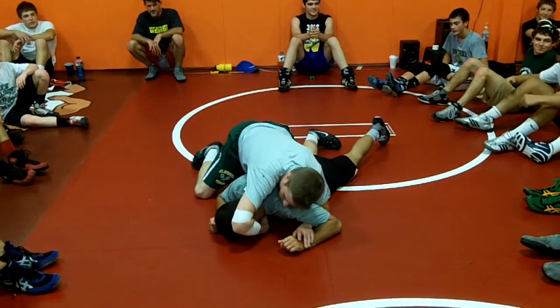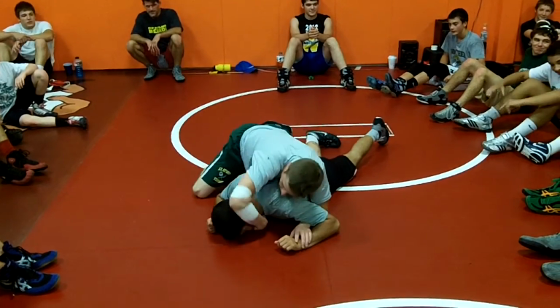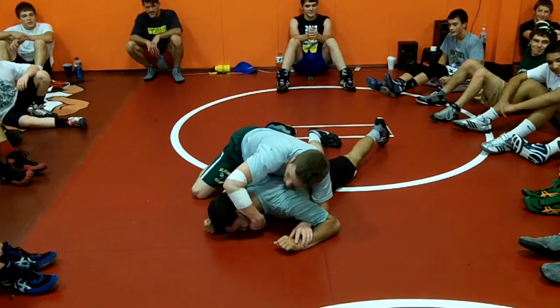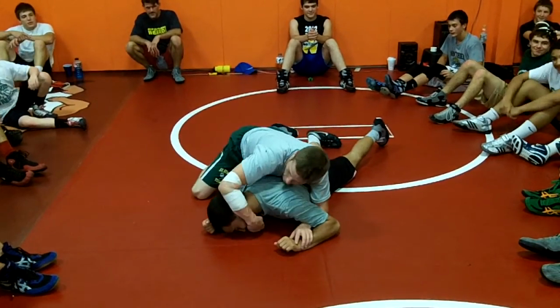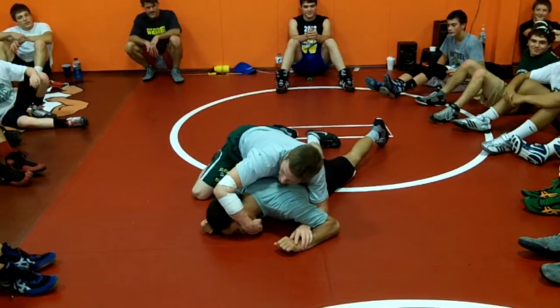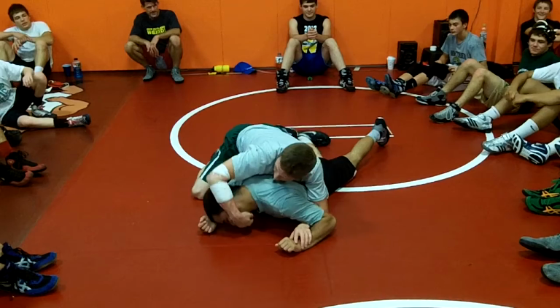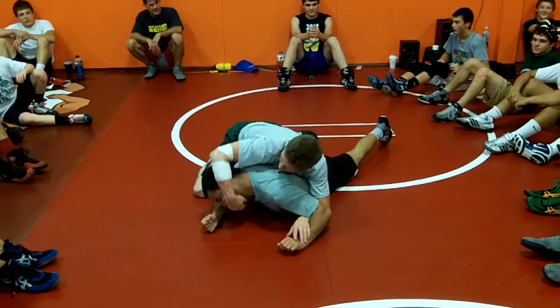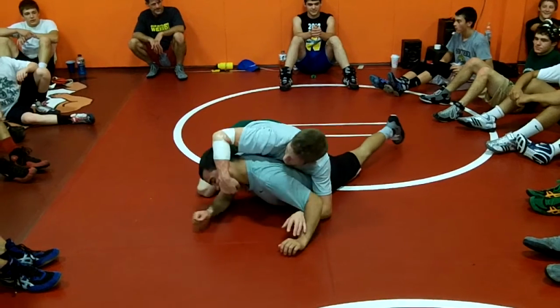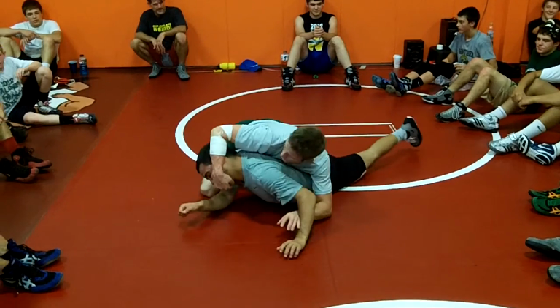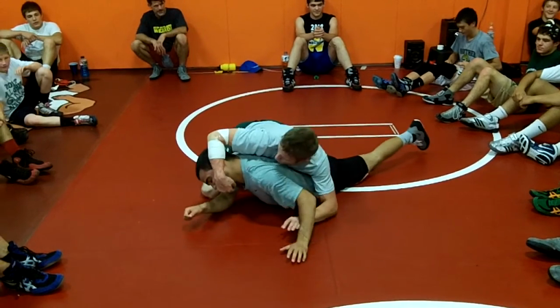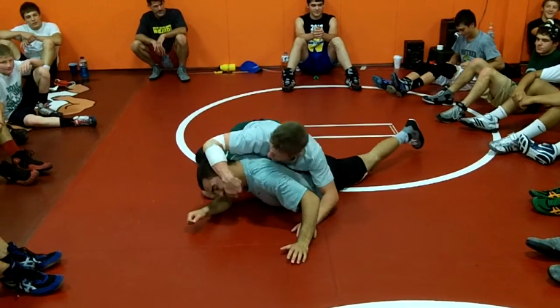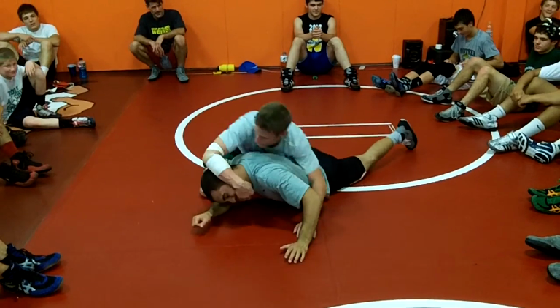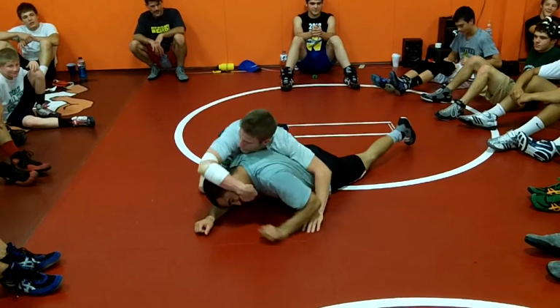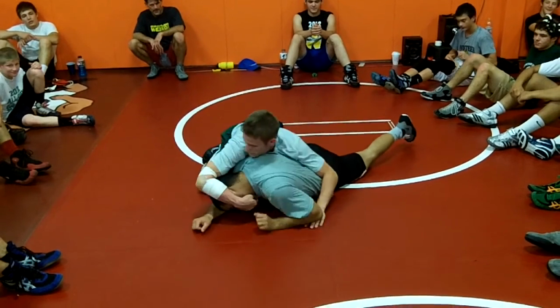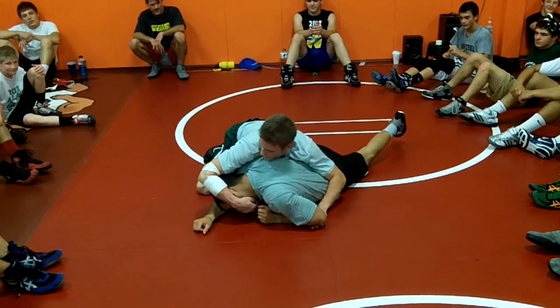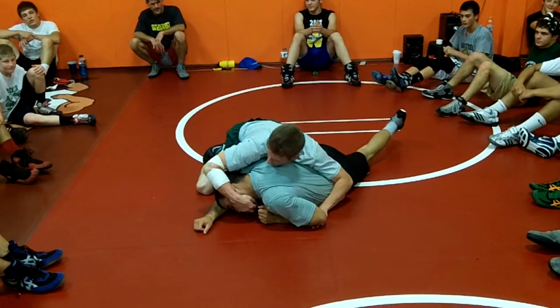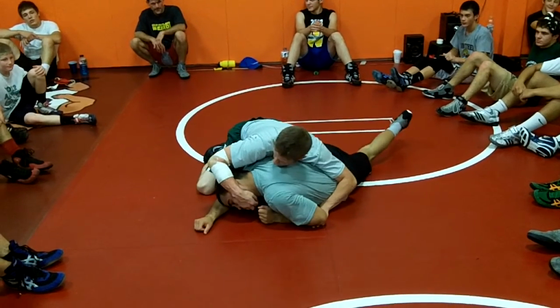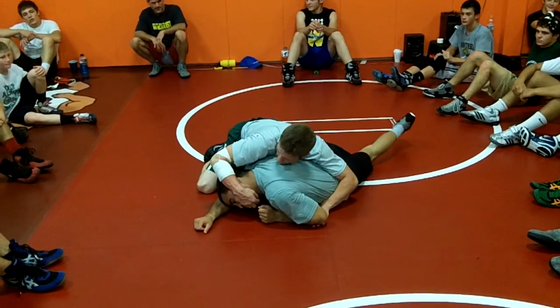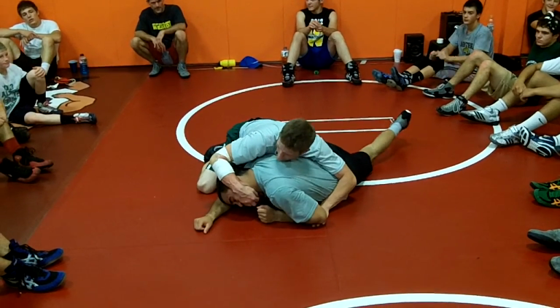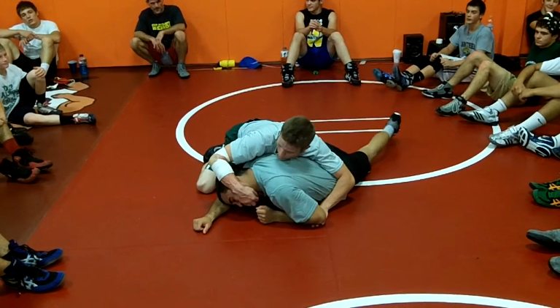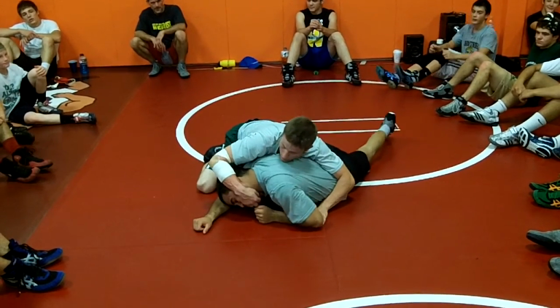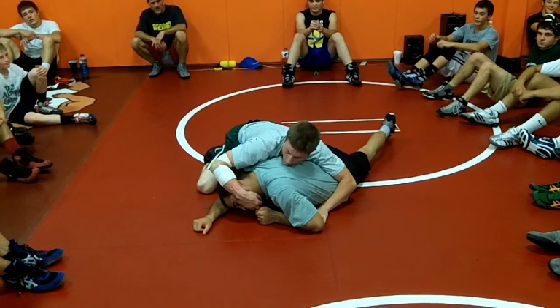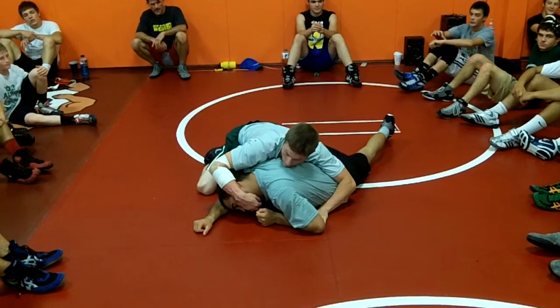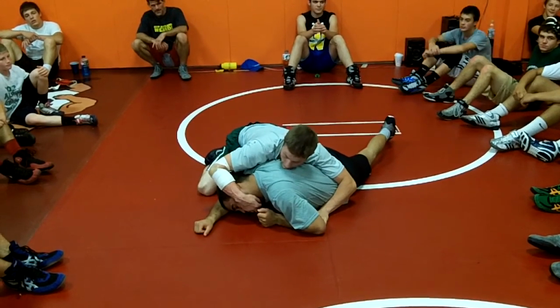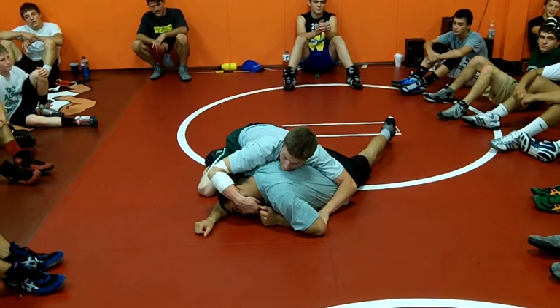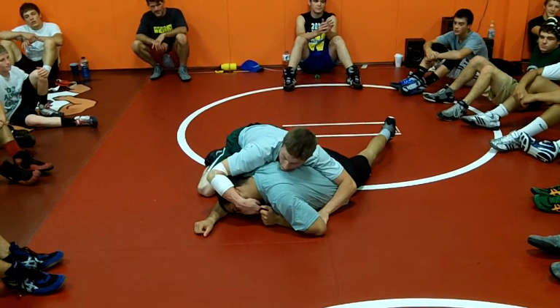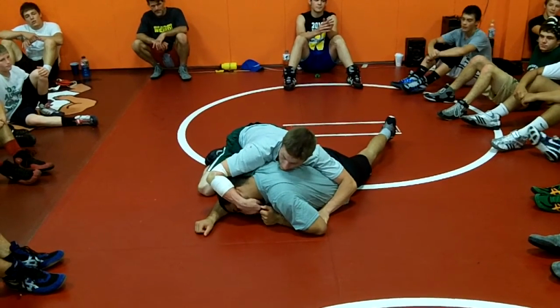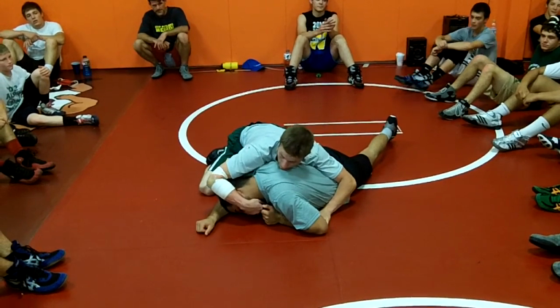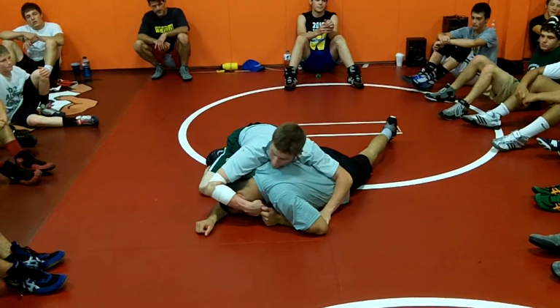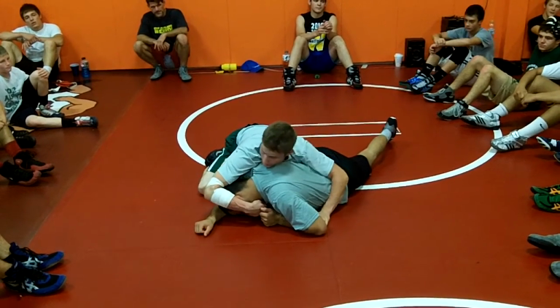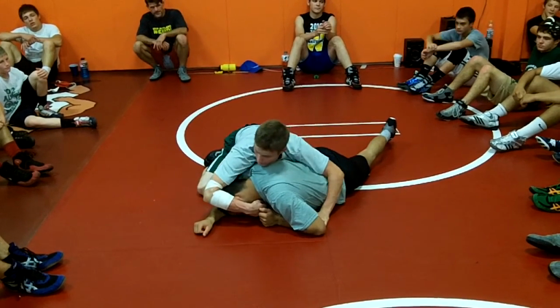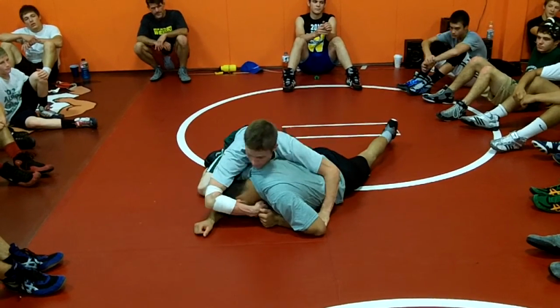Too many of you guys are grabbing it and trying to pull it like this. If it's not going to work, the ref is going to stop it — I guarantee it.